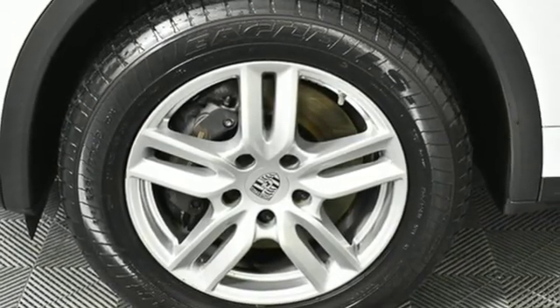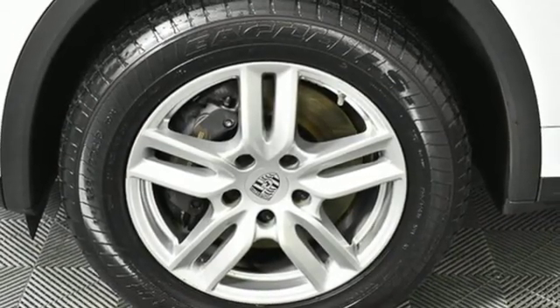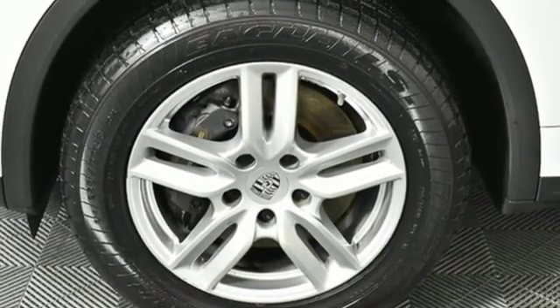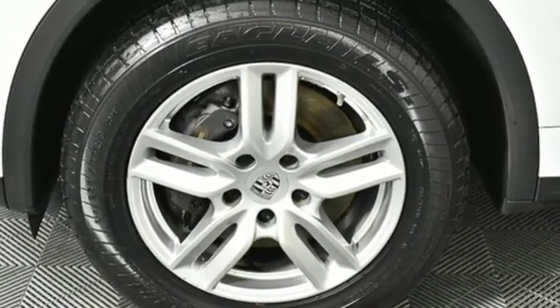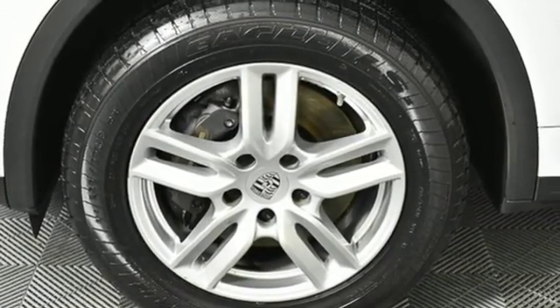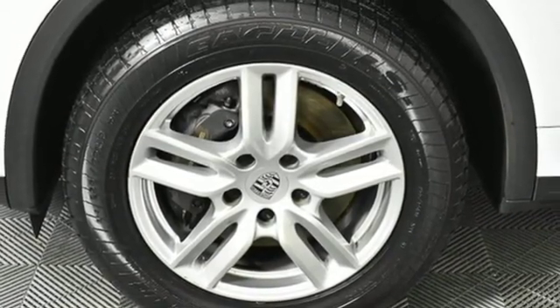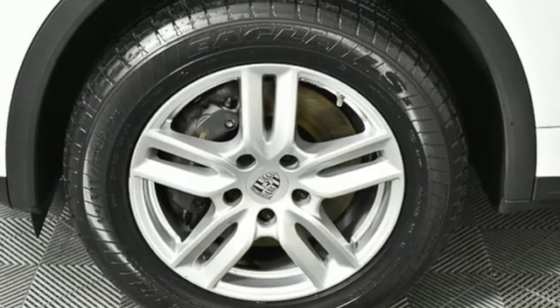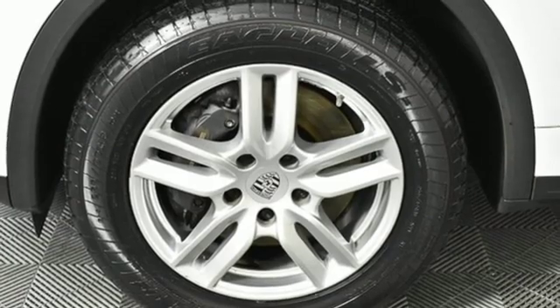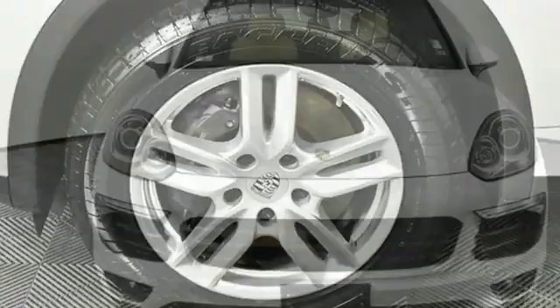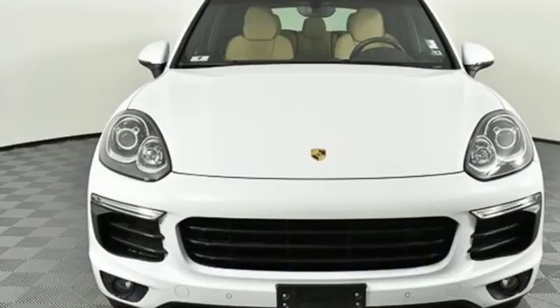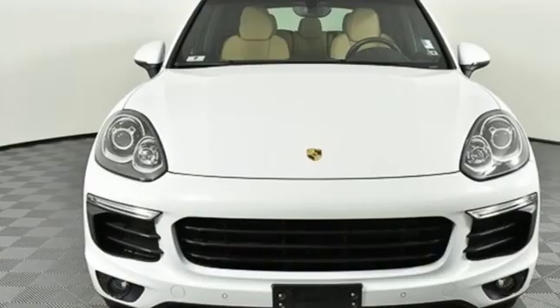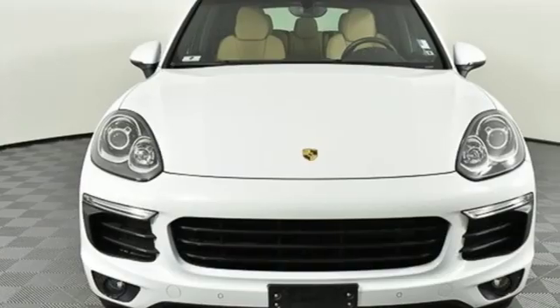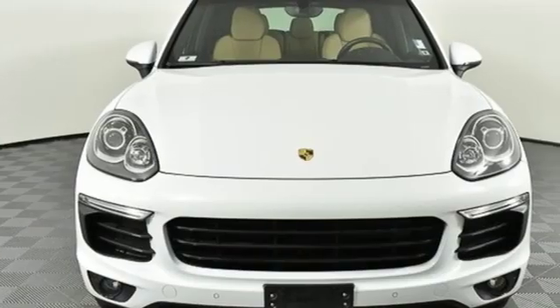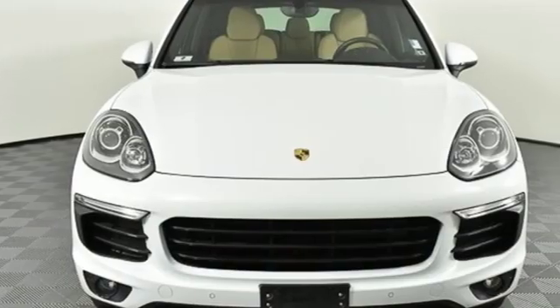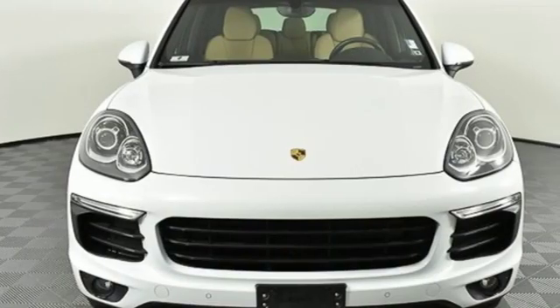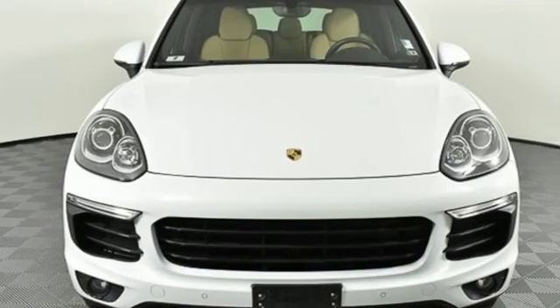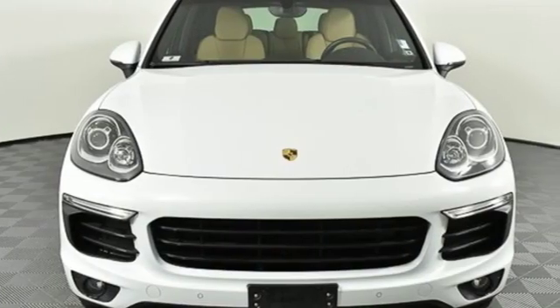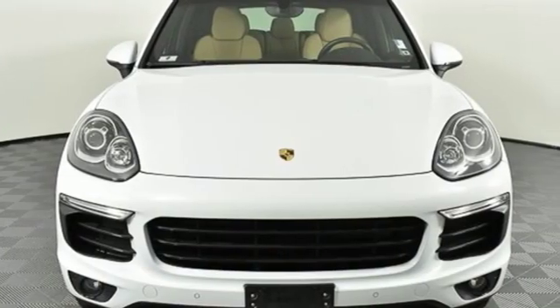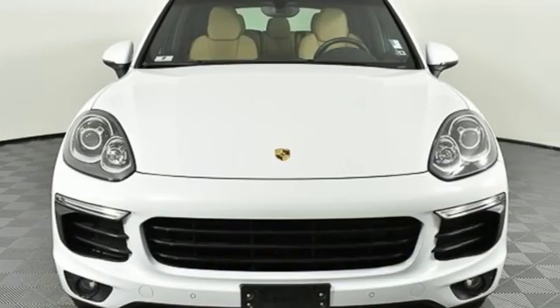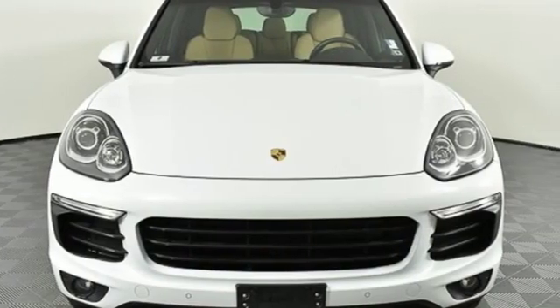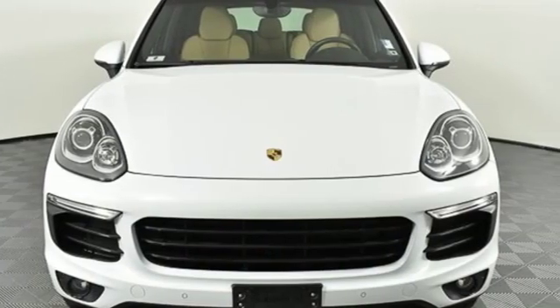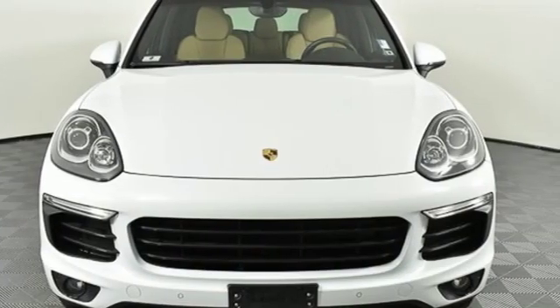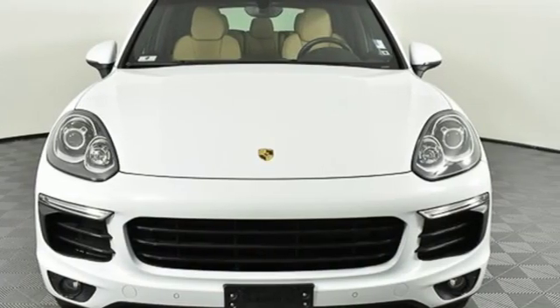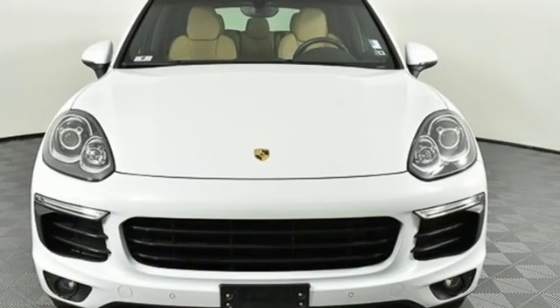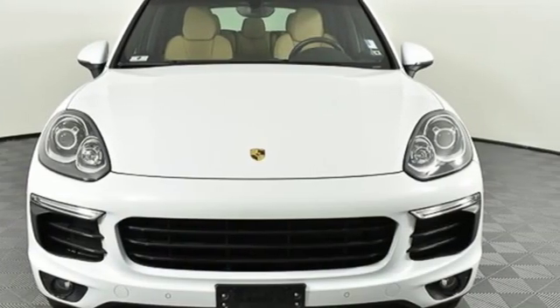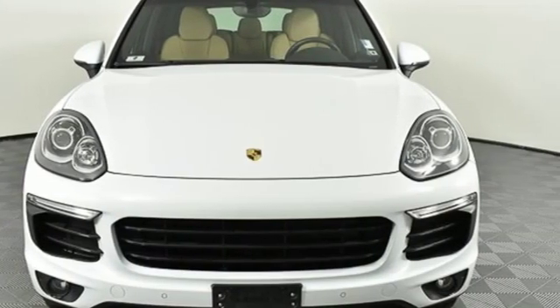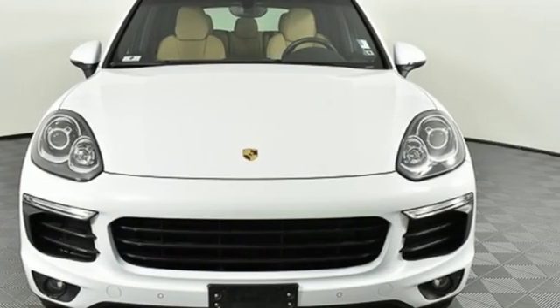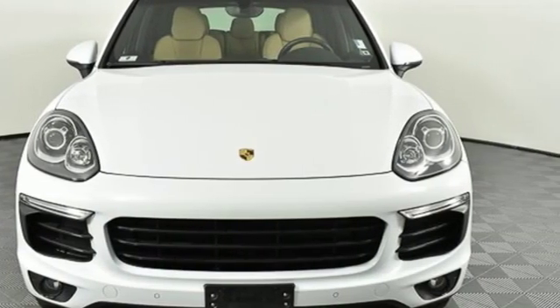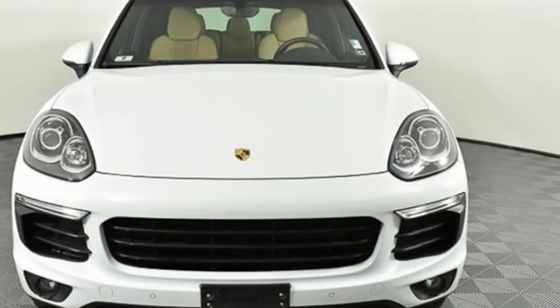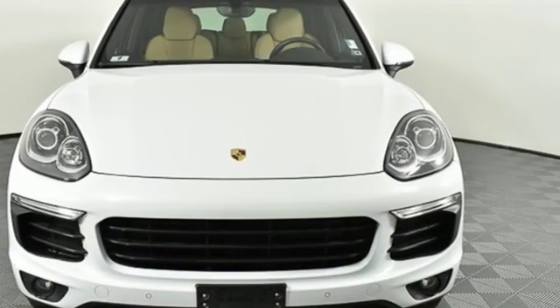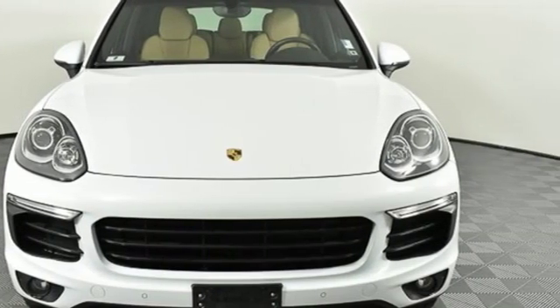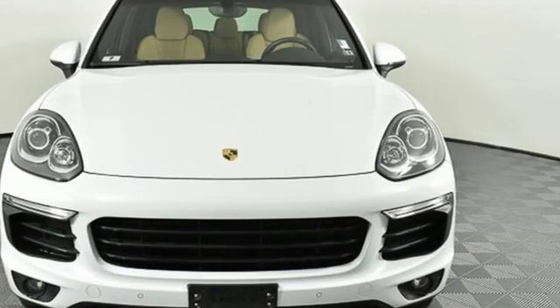Power, performance, Porsche. Stop in for a test drive and make it yours today.